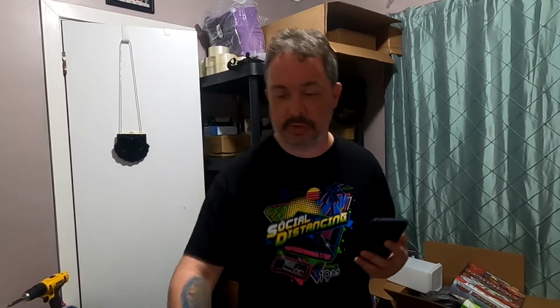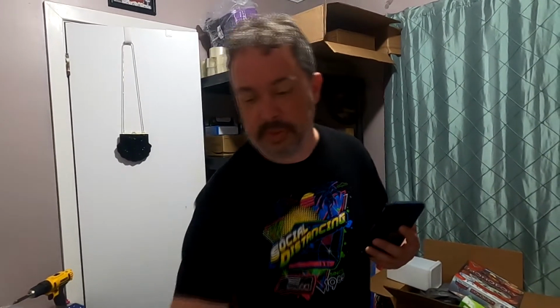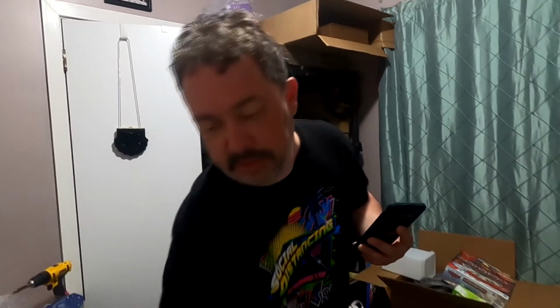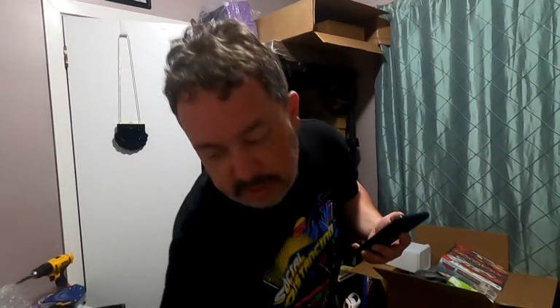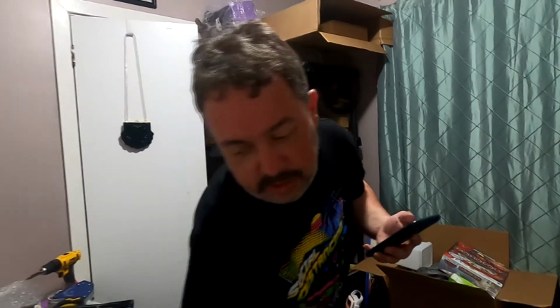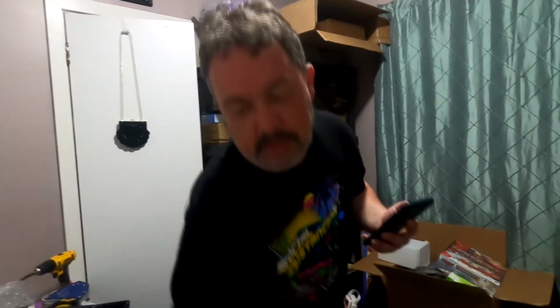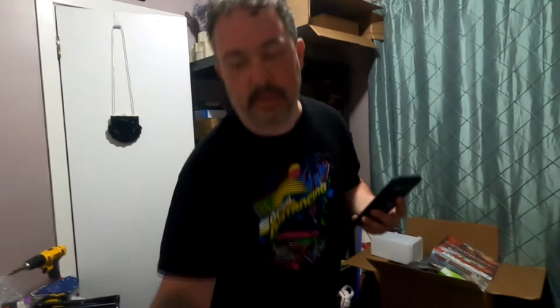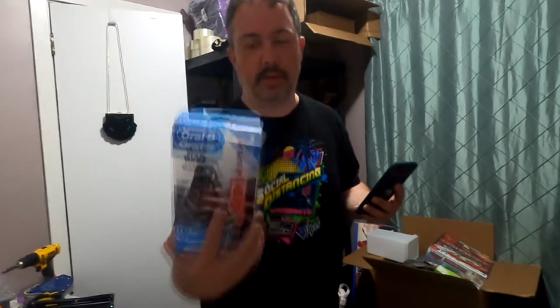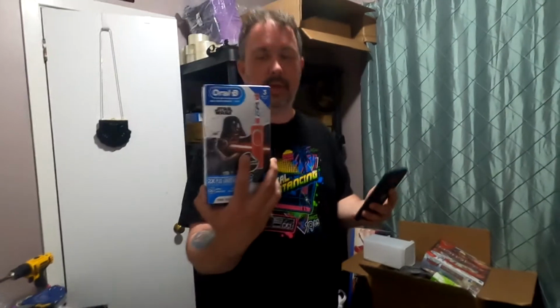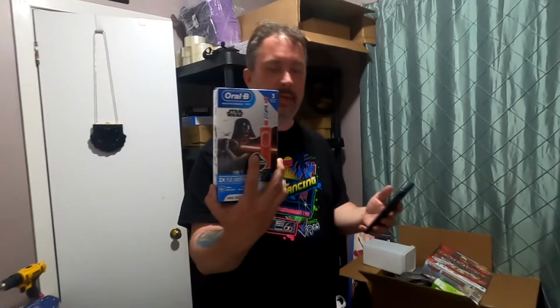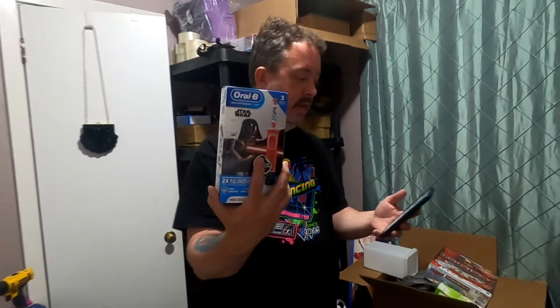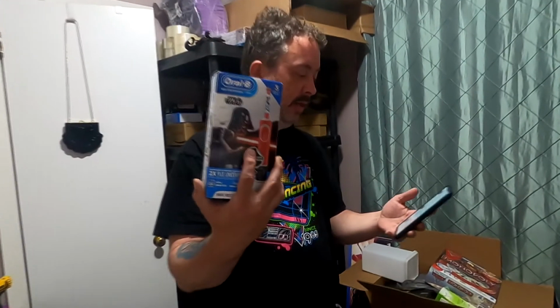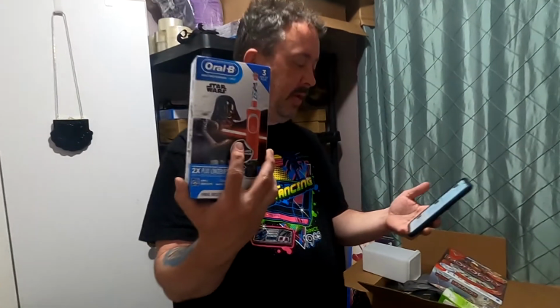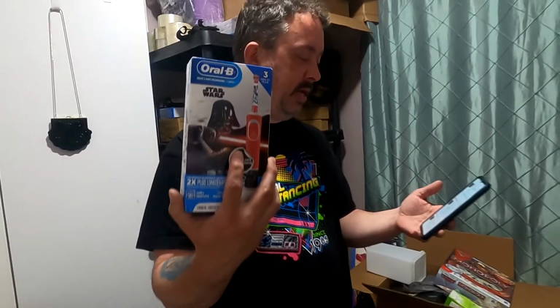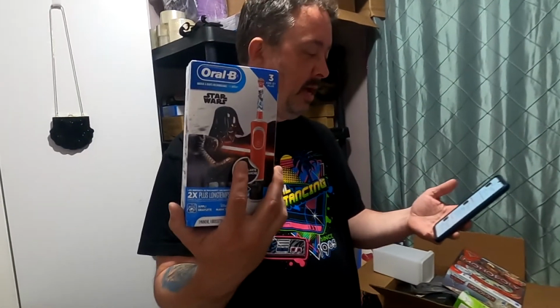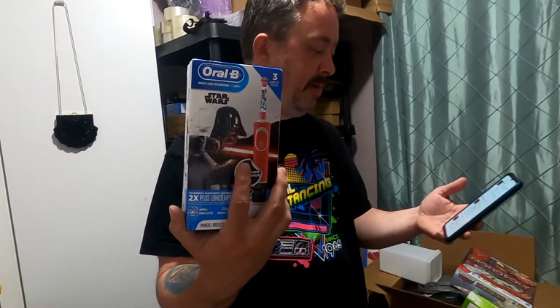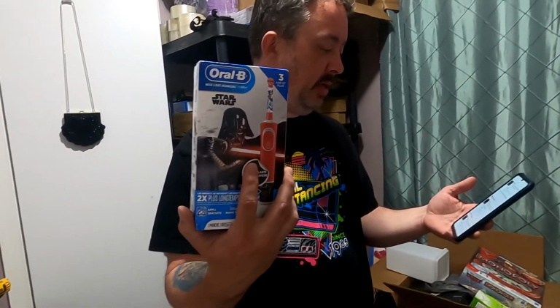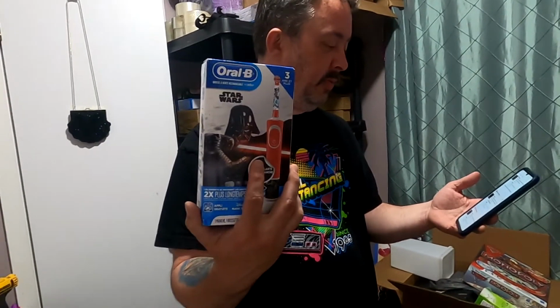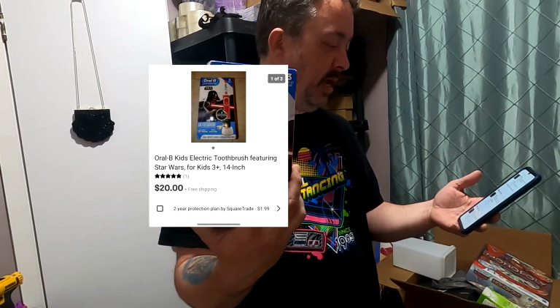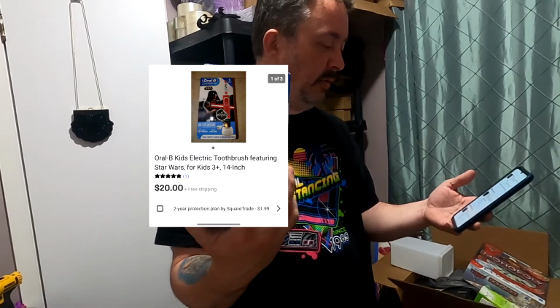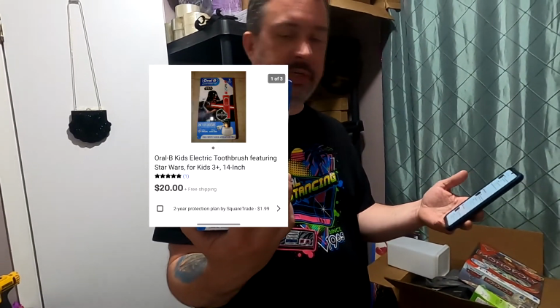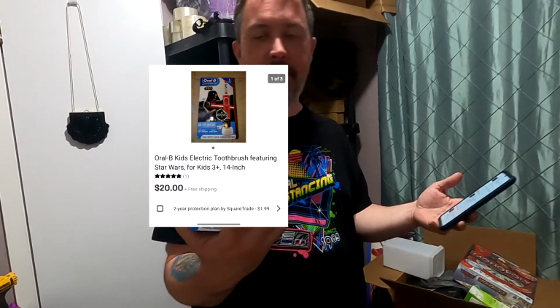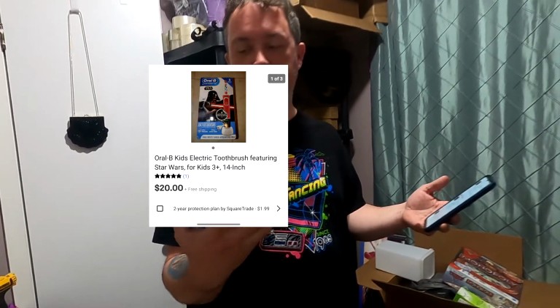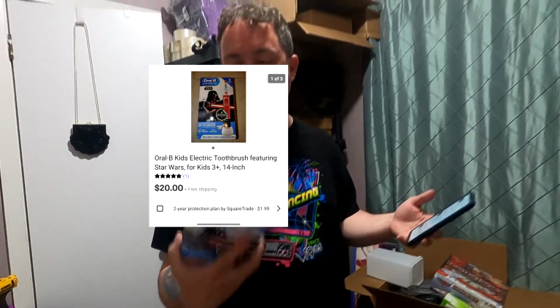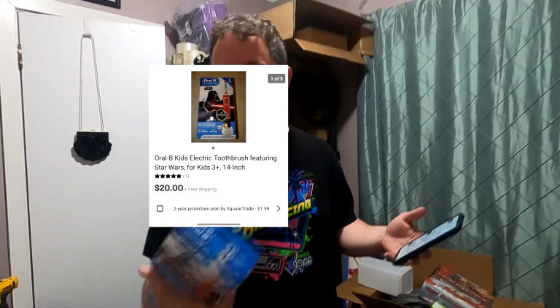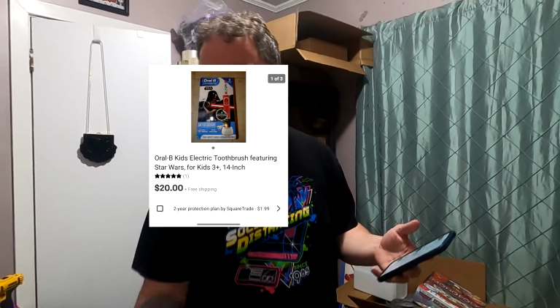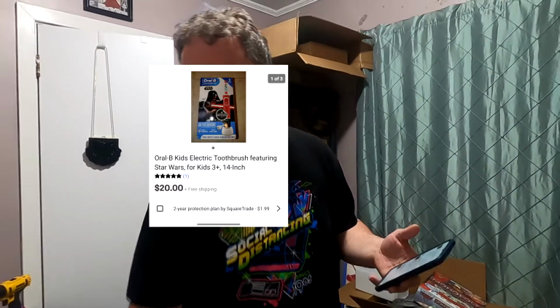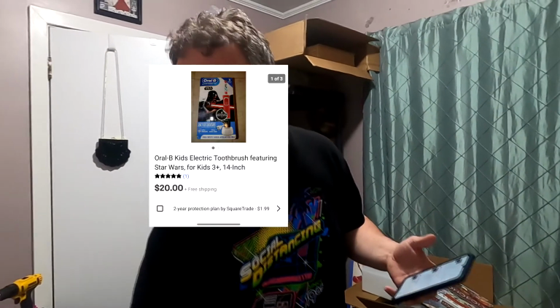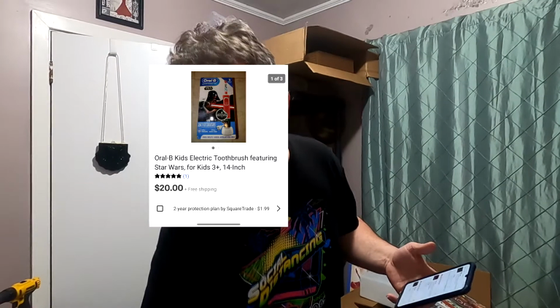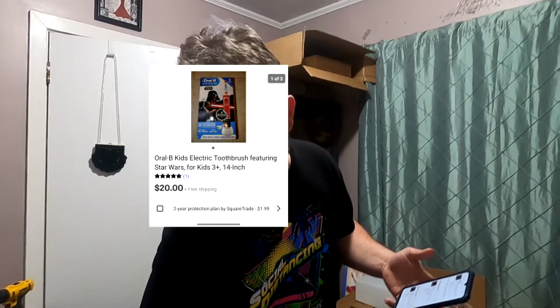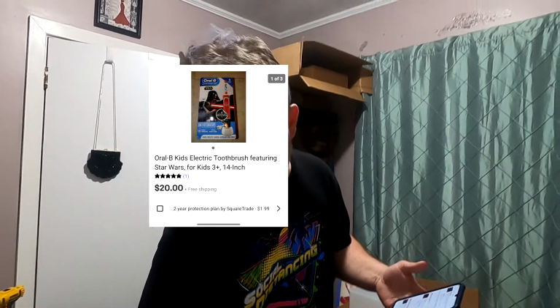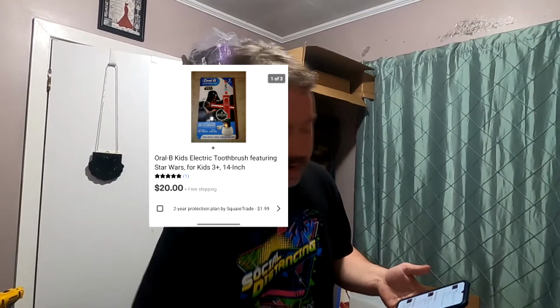First one came out of a Liquidation.com pallet. It's $20 free shipping, so I'll make a little bit of money on that.